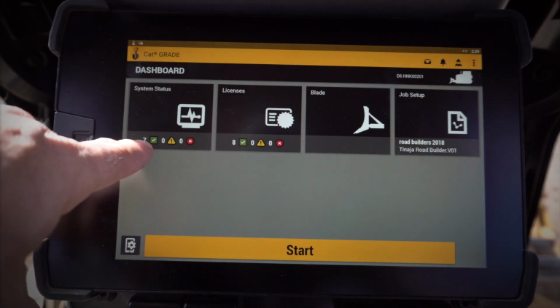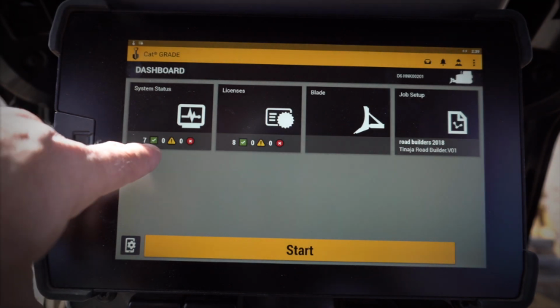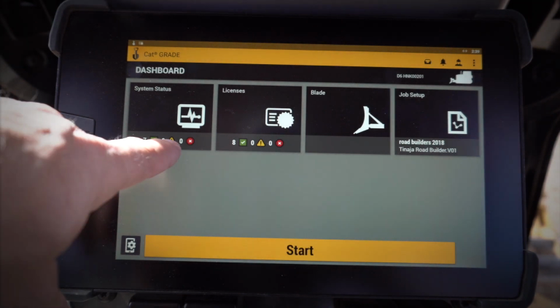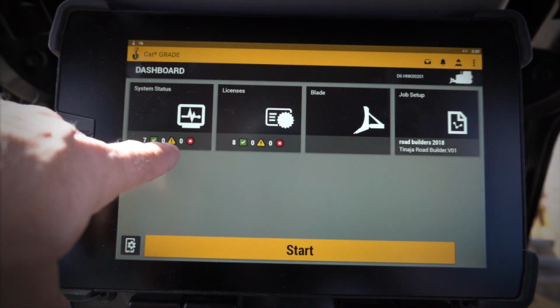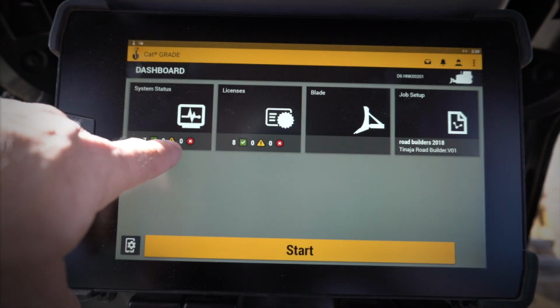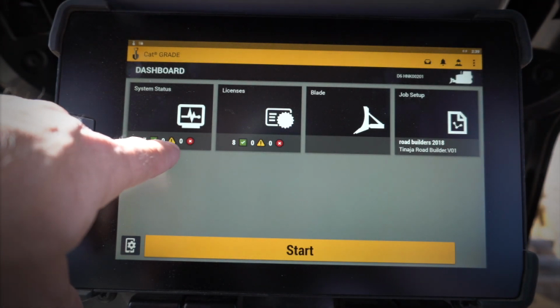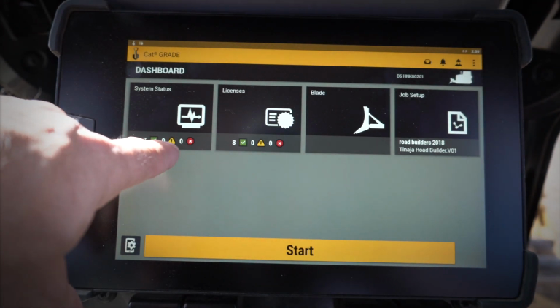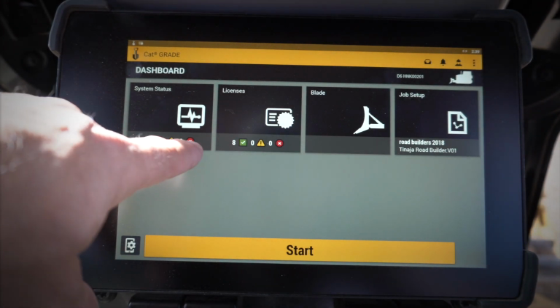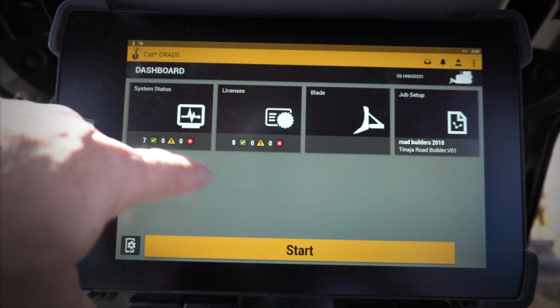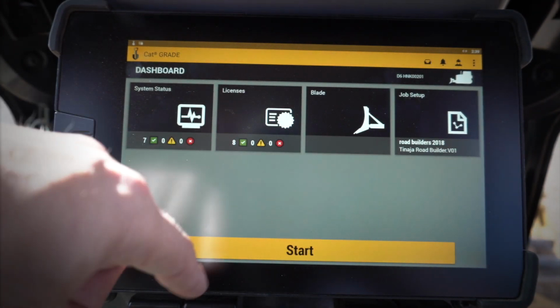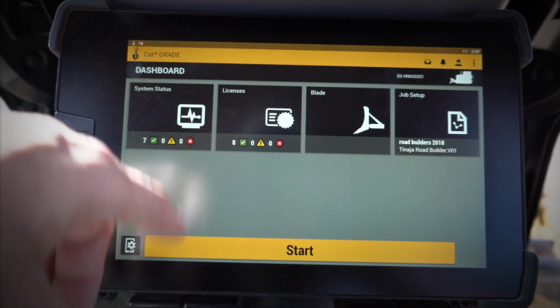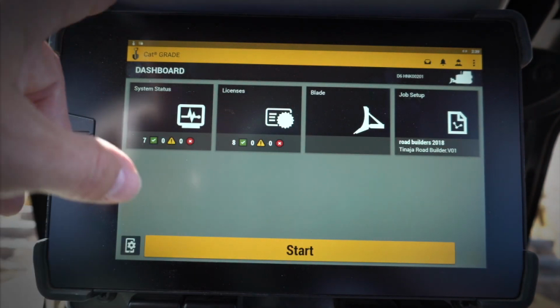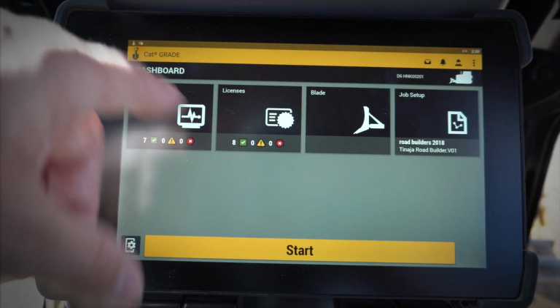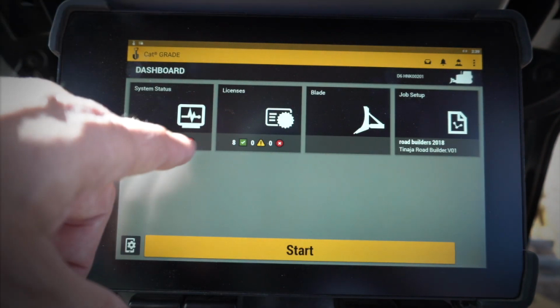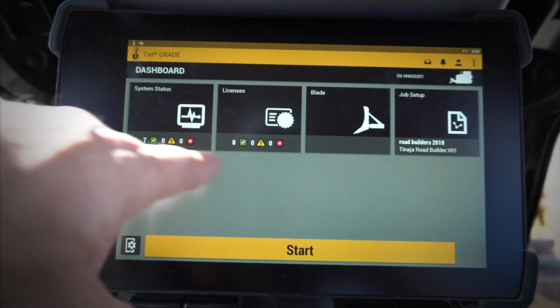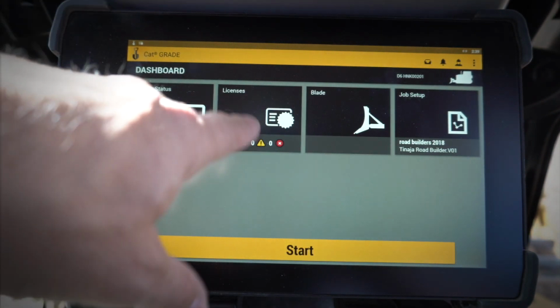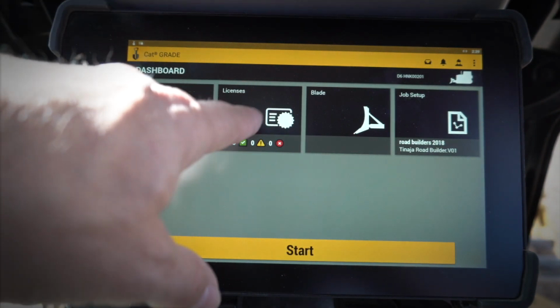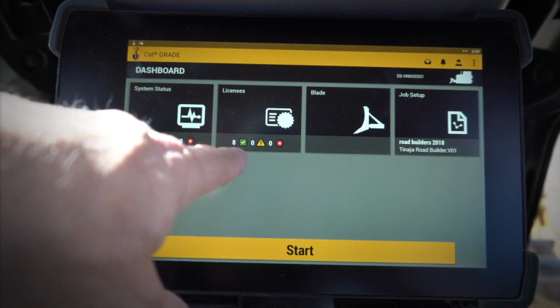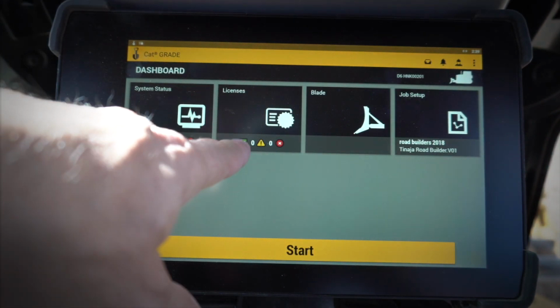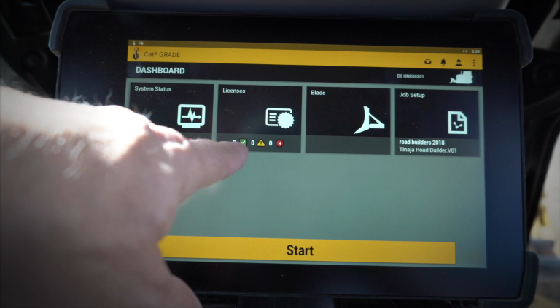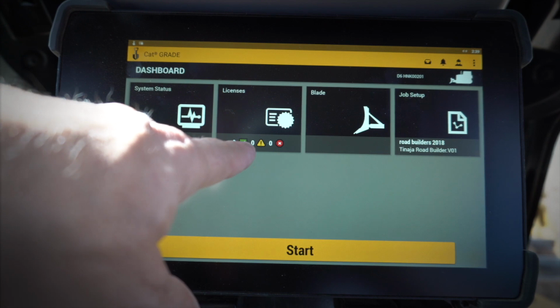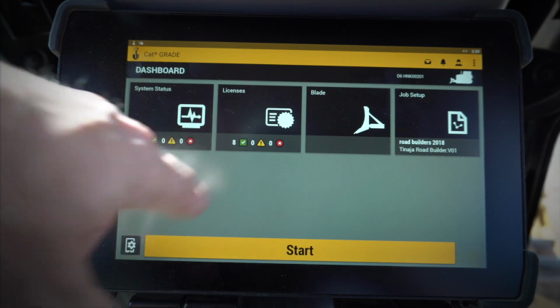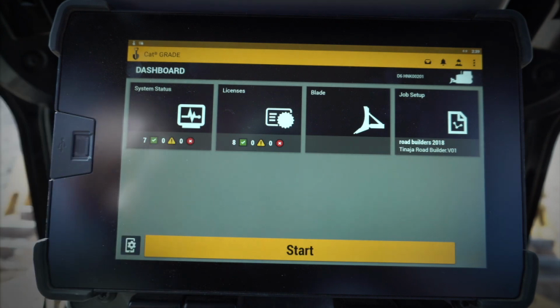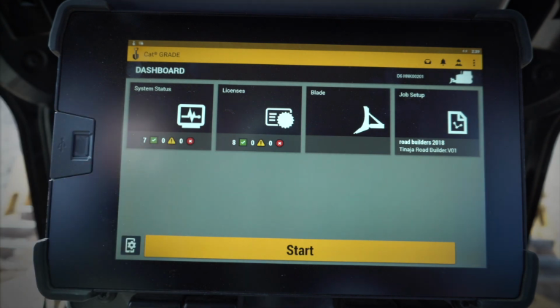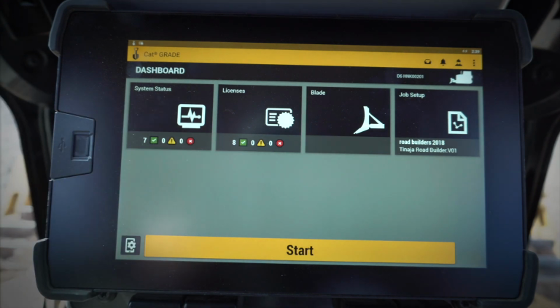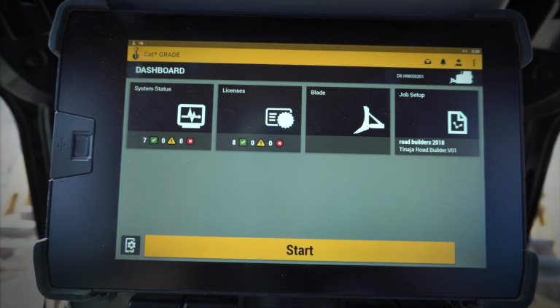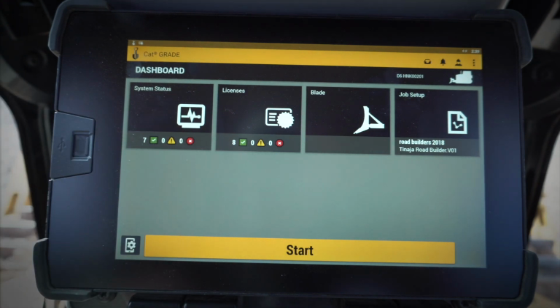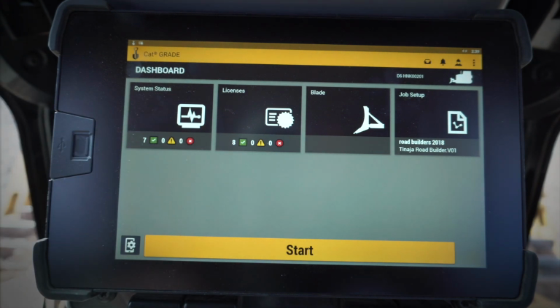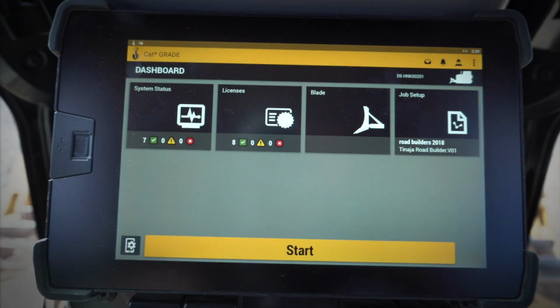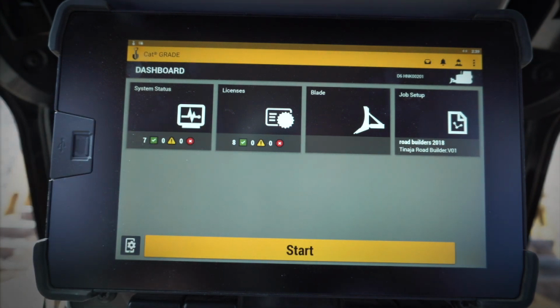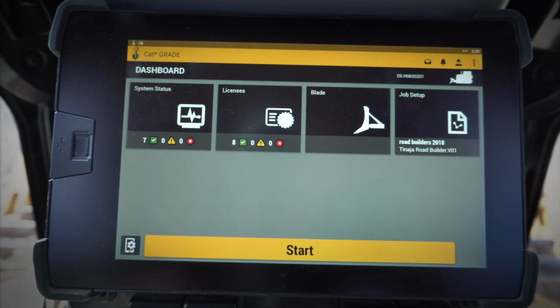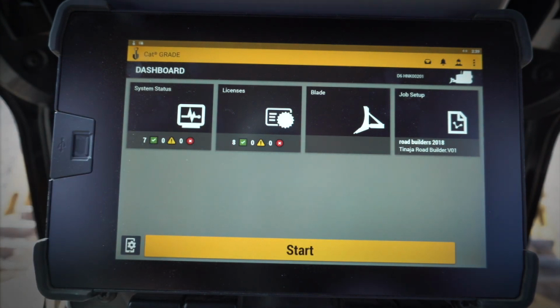As long as I've got green check marks on everything, I'm in good shape. If I see seven green check marks and no yellows and no reds, we're good. Same with Licenses — this is going to tell me all the licenses that I have hooked up to this system.